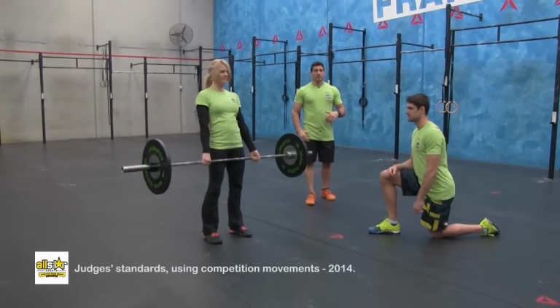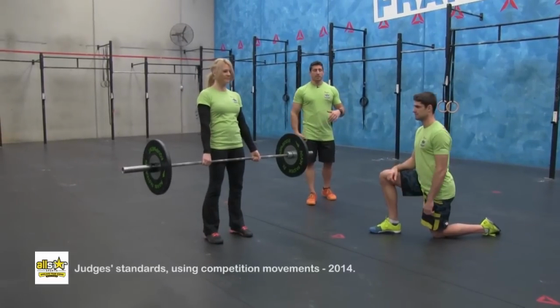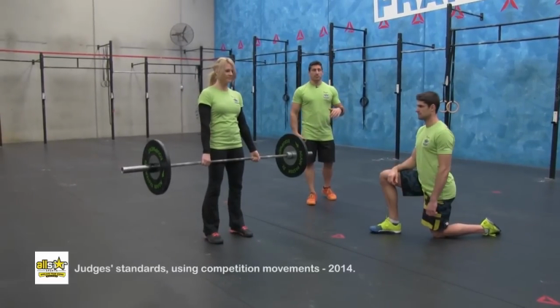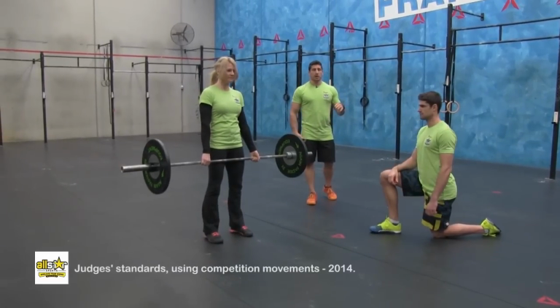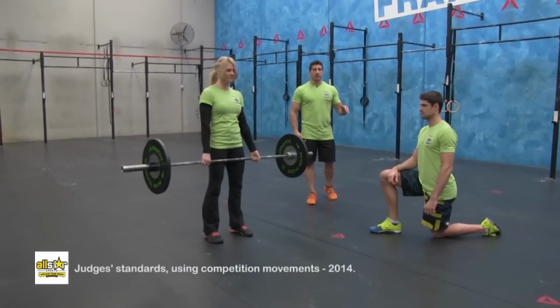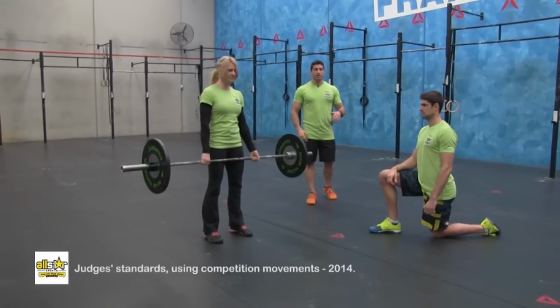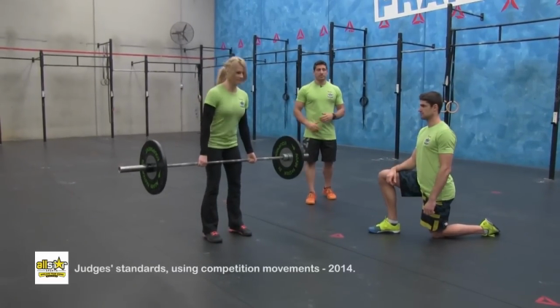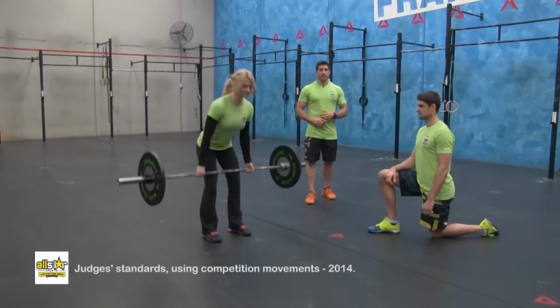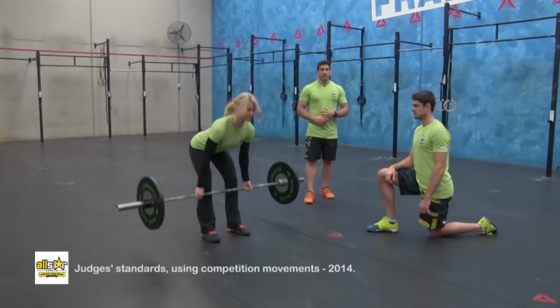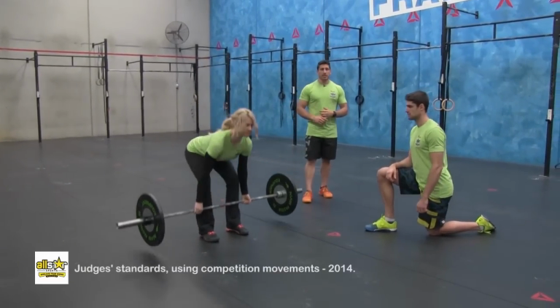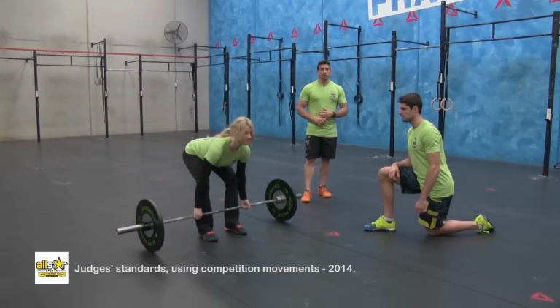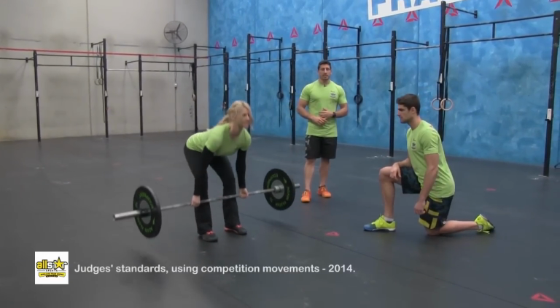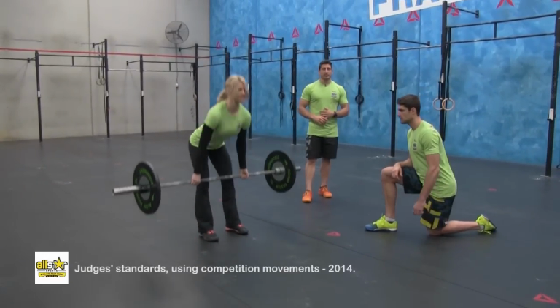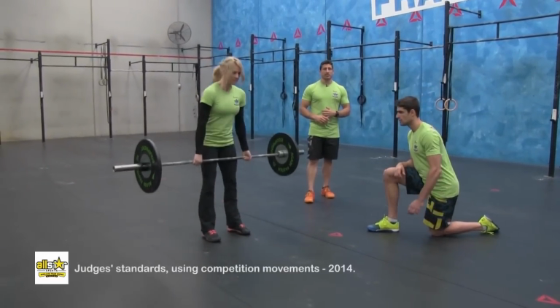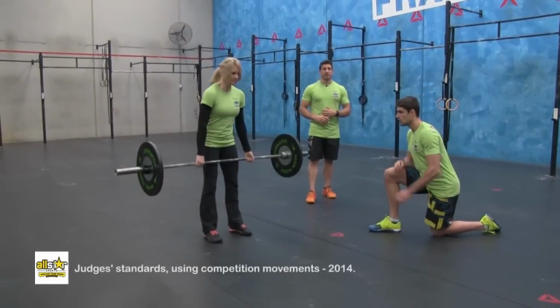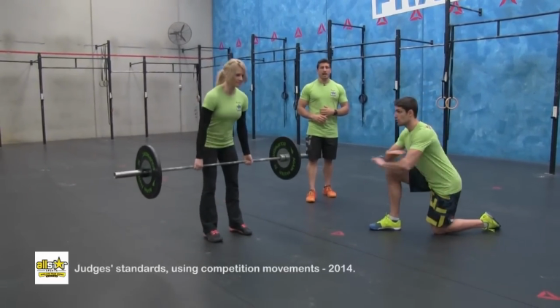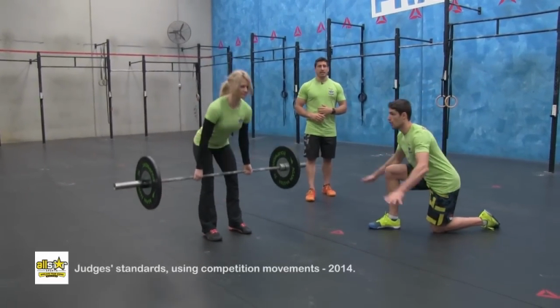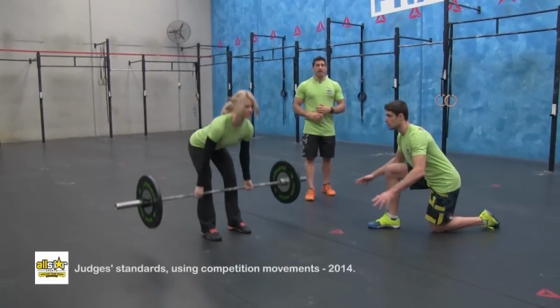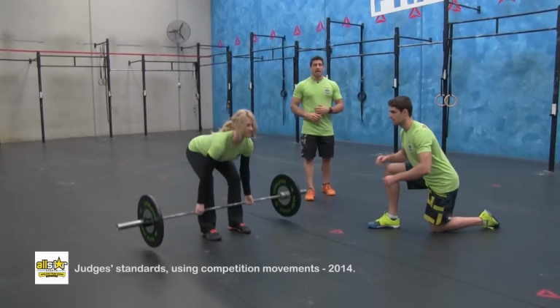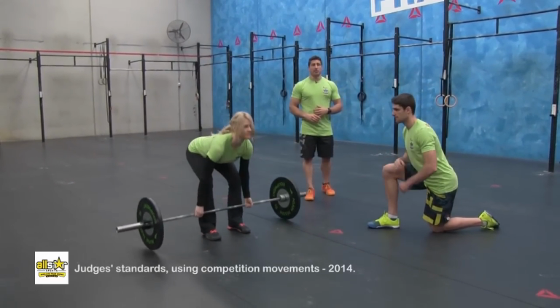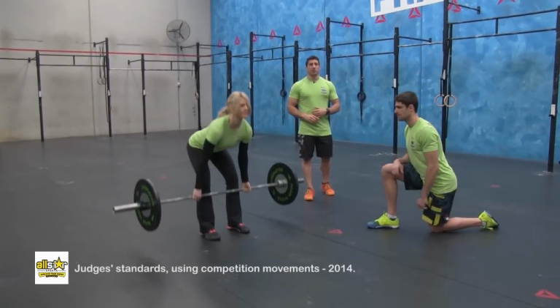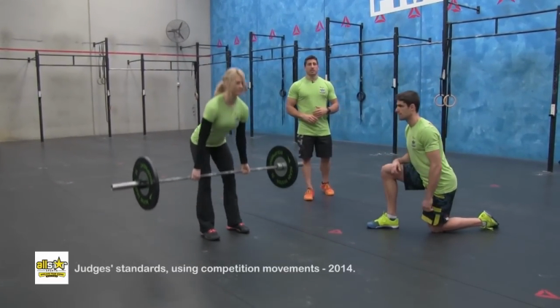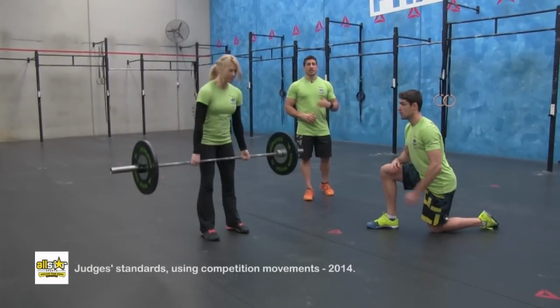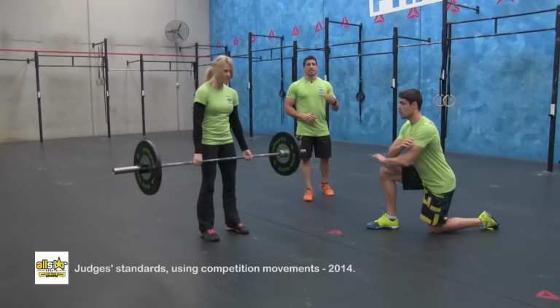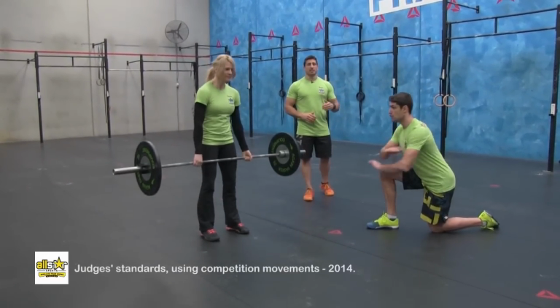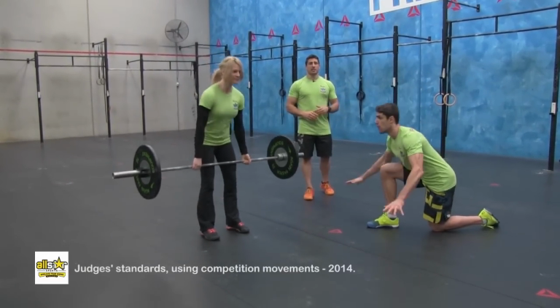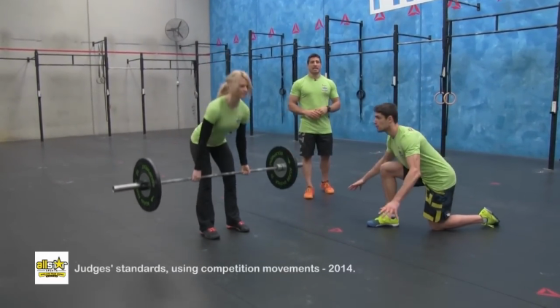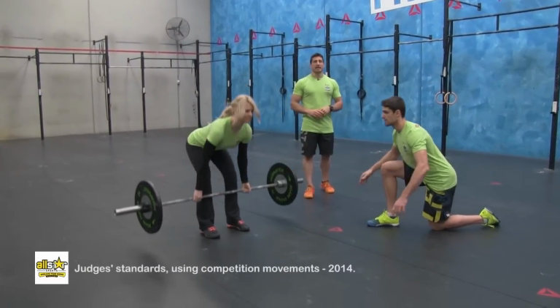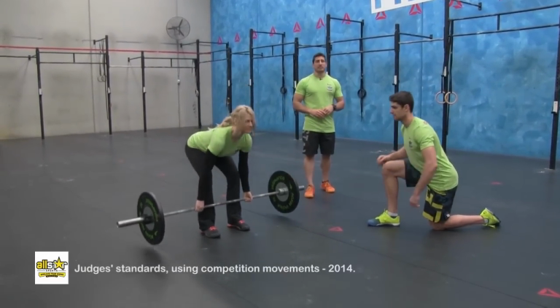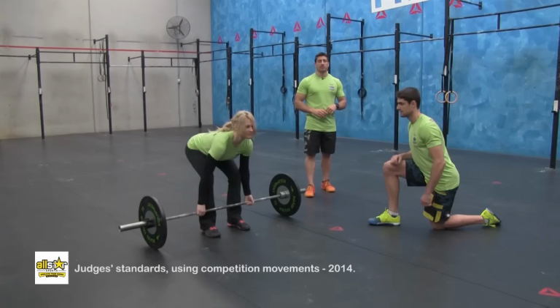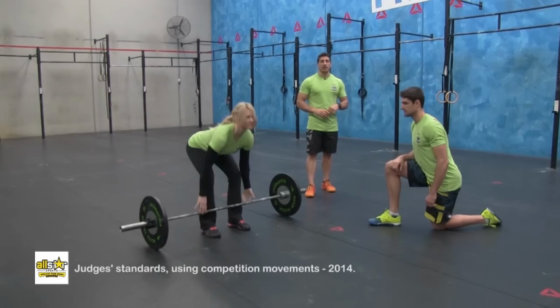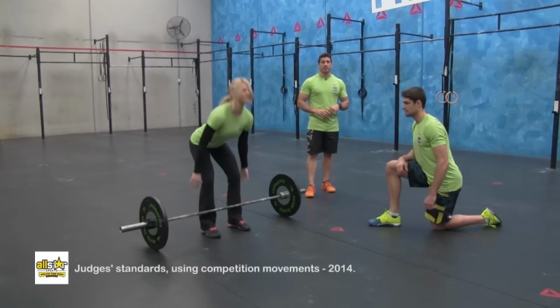For some no reps, the judge is going to signal that and also continue to count the rep.